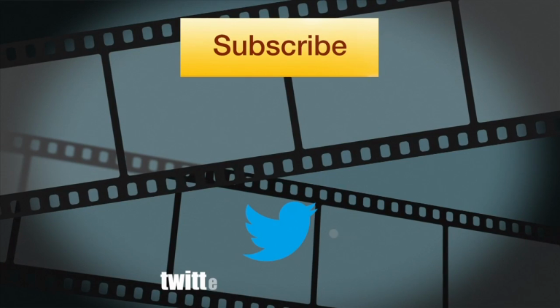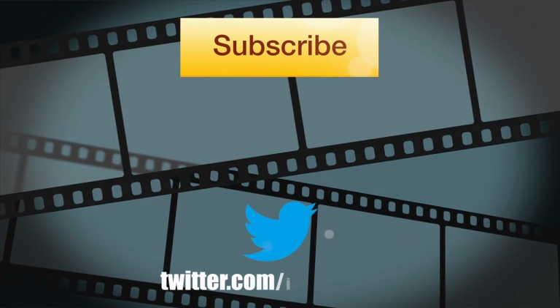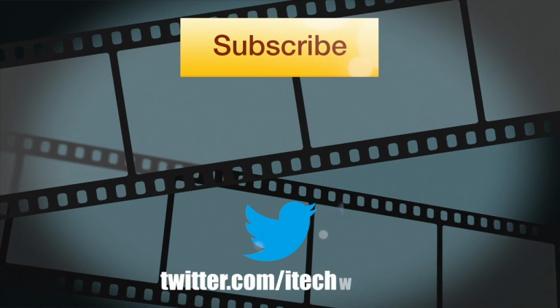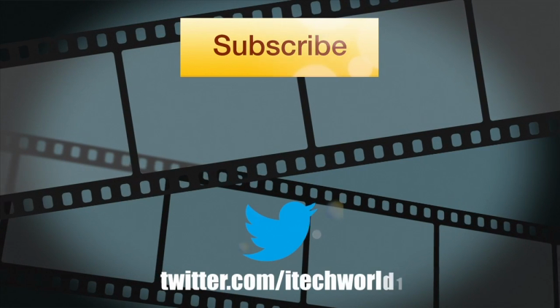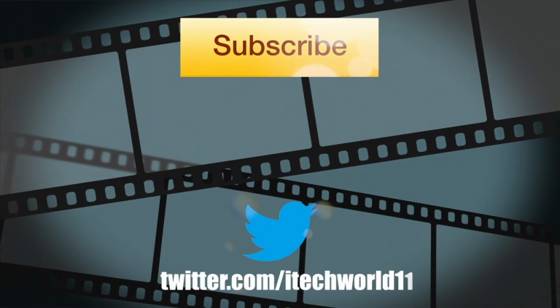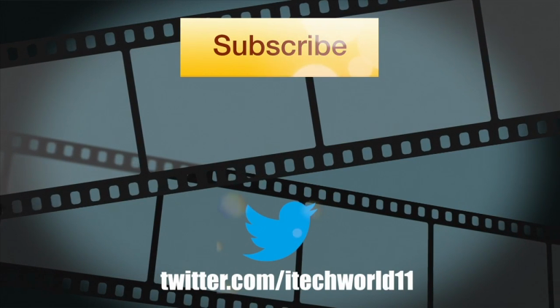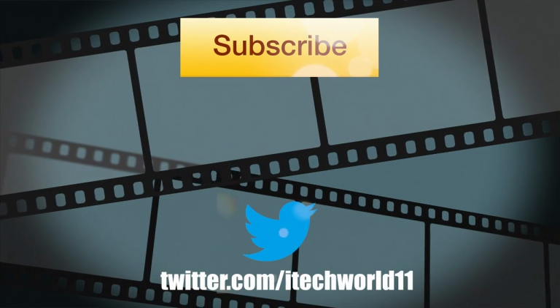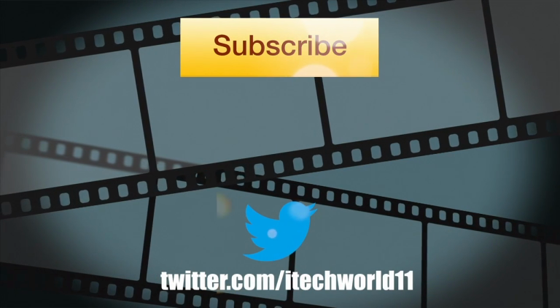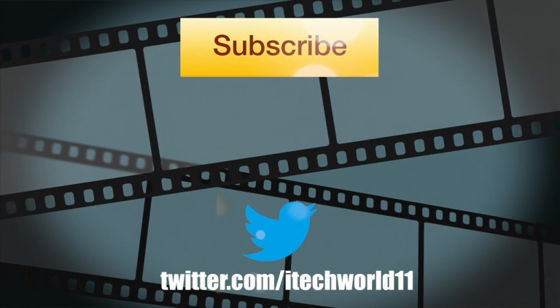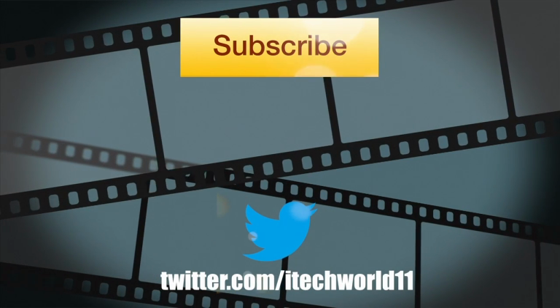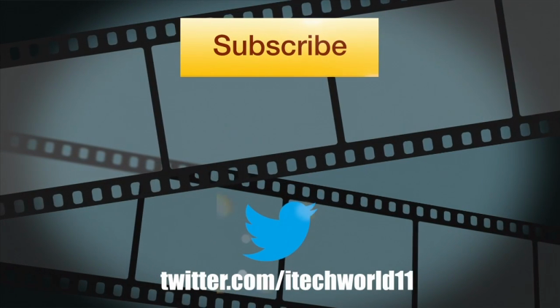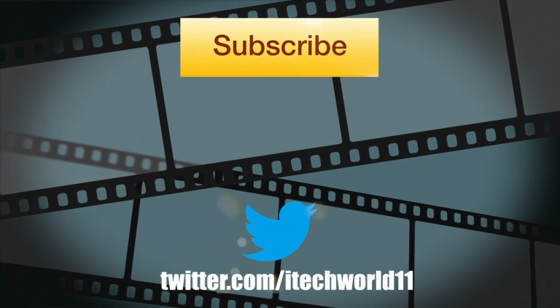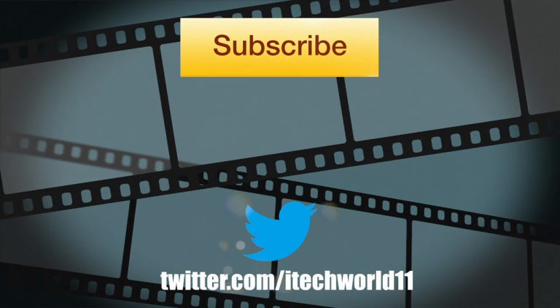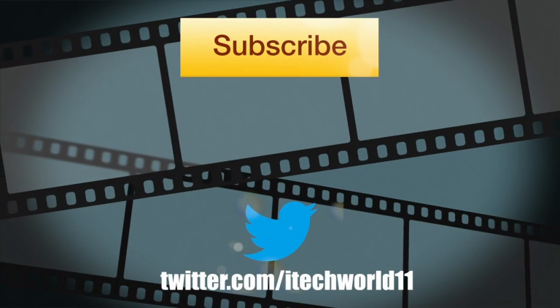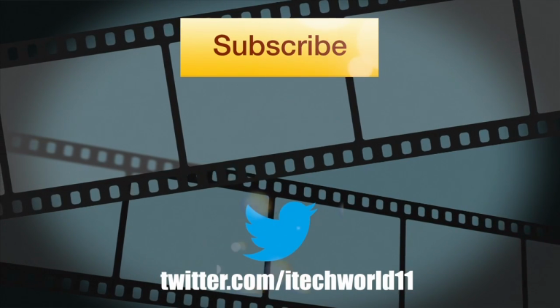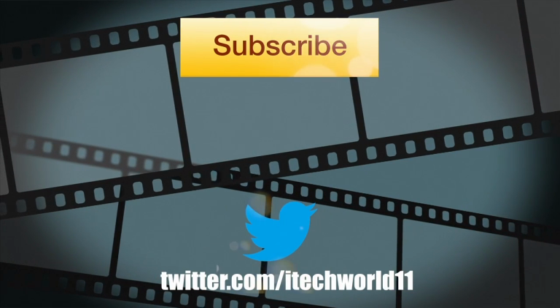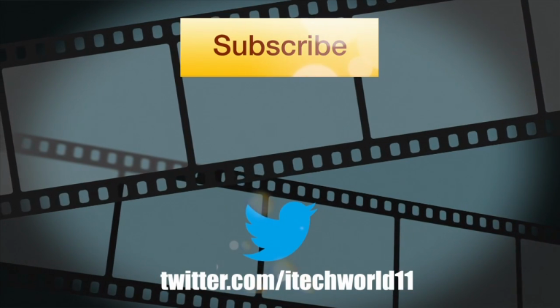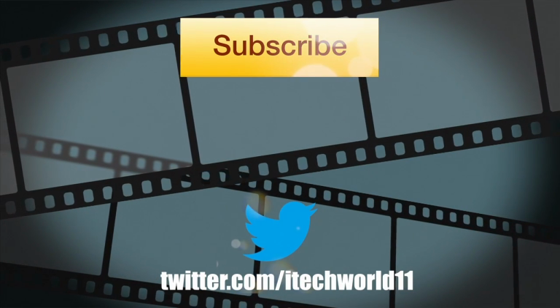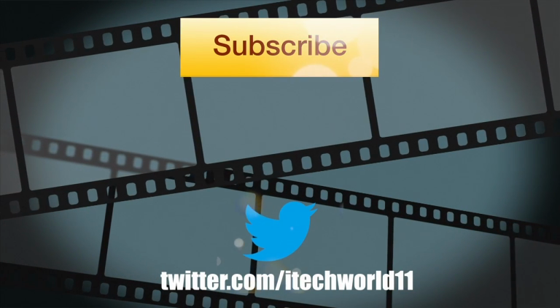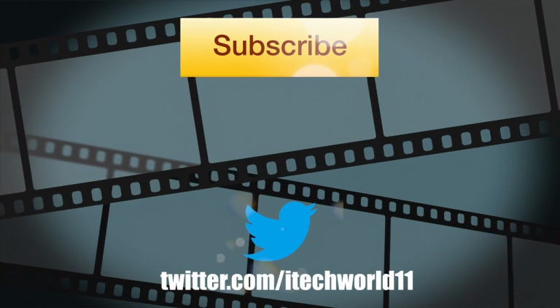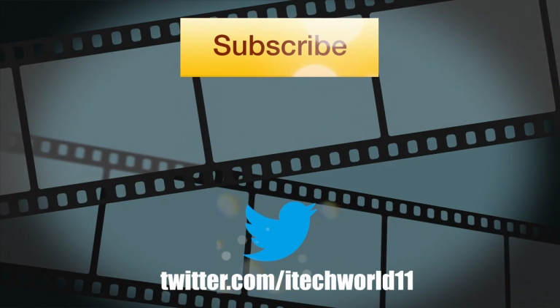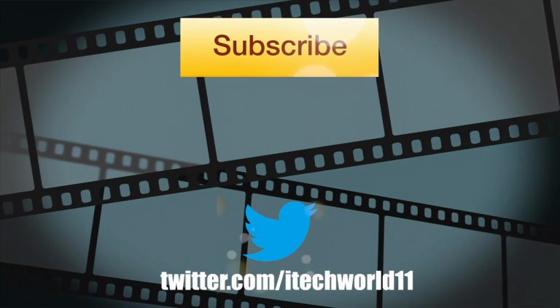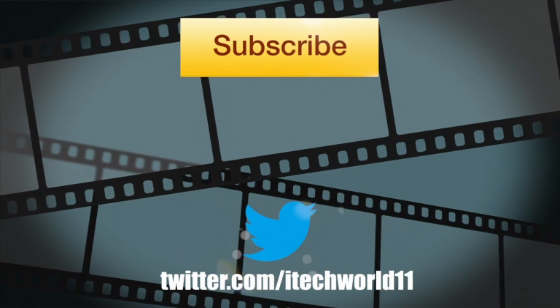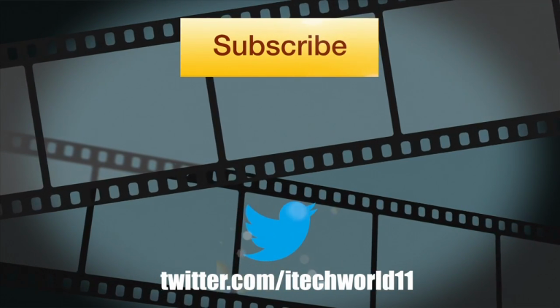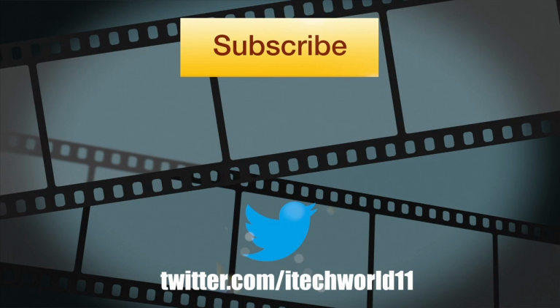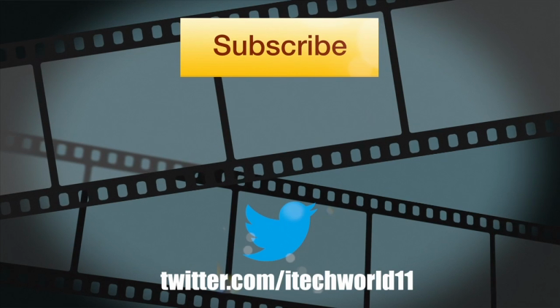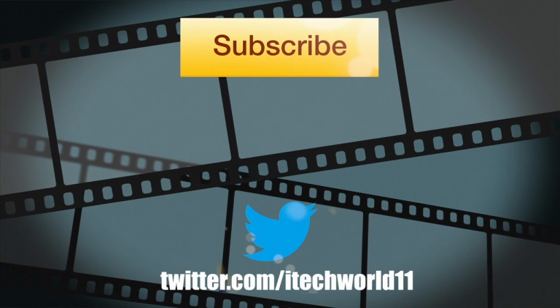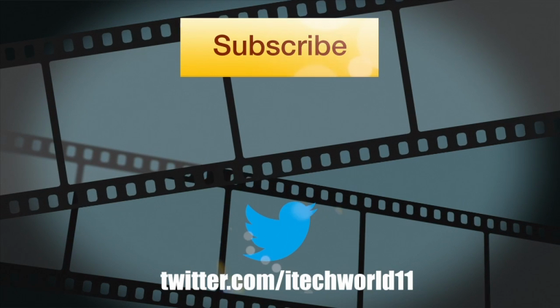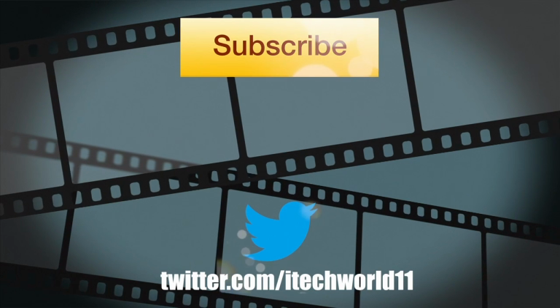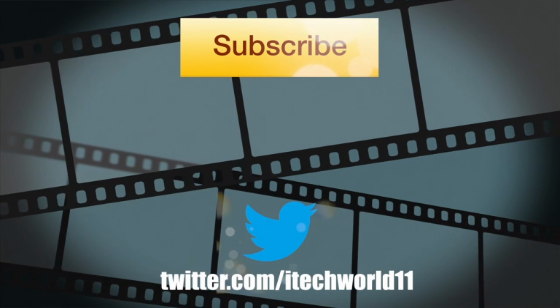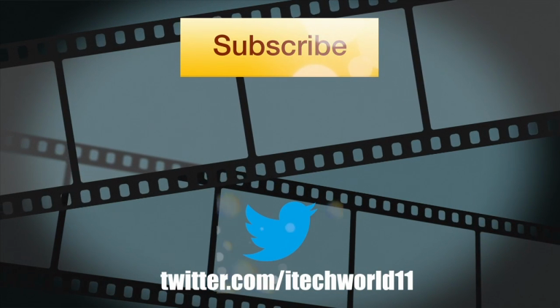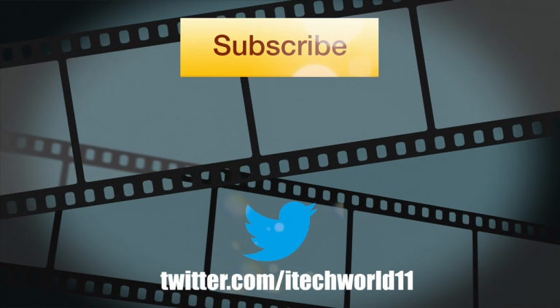So that is all the features I have for you in beta 5. If you did enjoy this video, don't forget to hit that subscribe button, like, and follow me on Twitter. Thanks for watching, and I'll see you later.